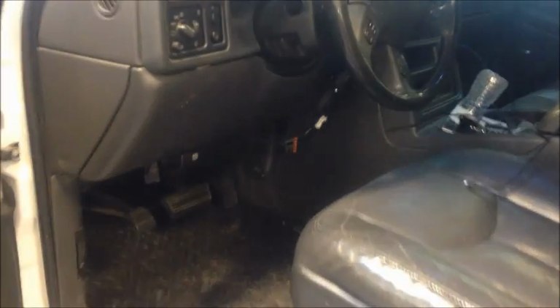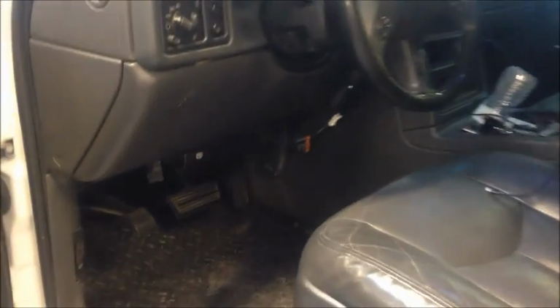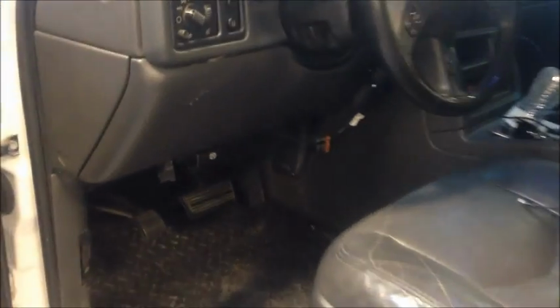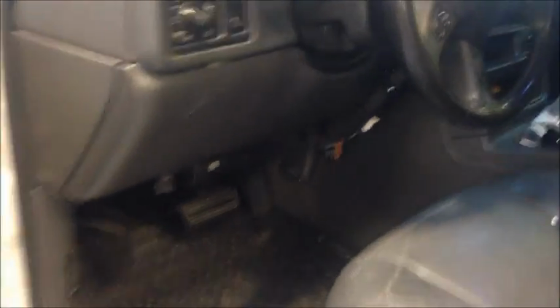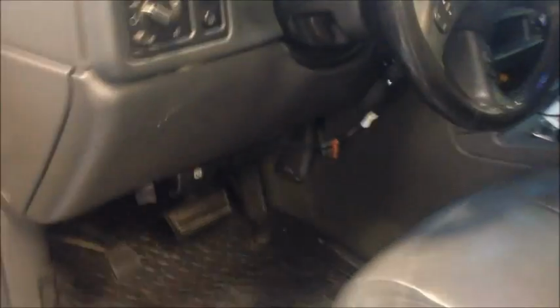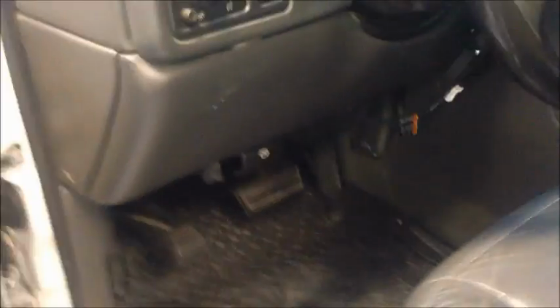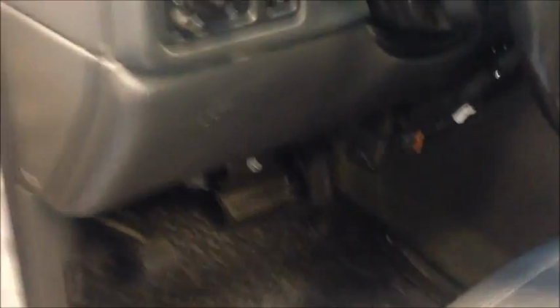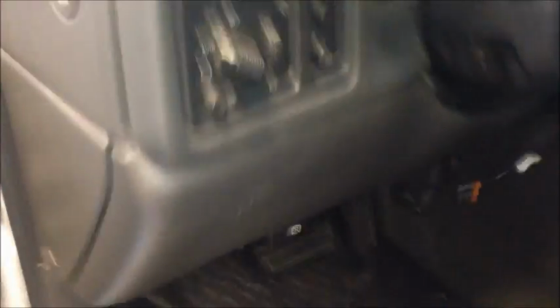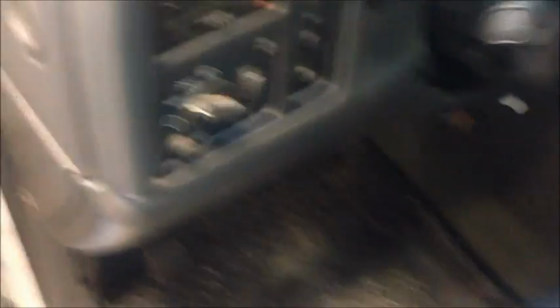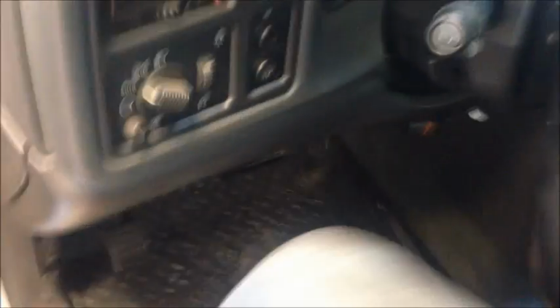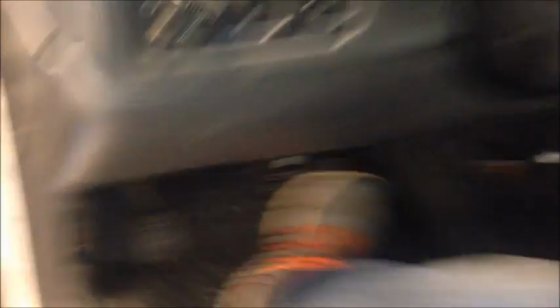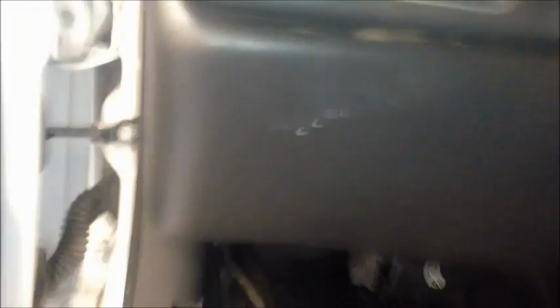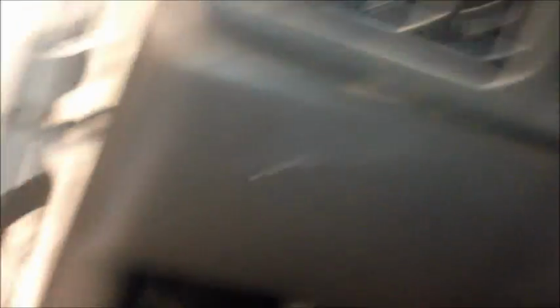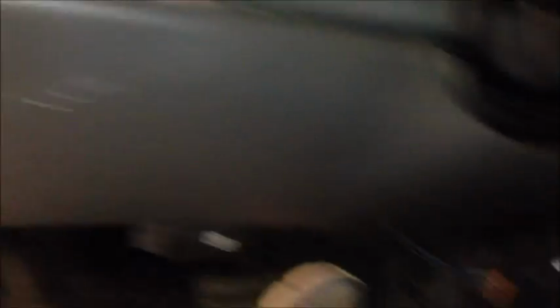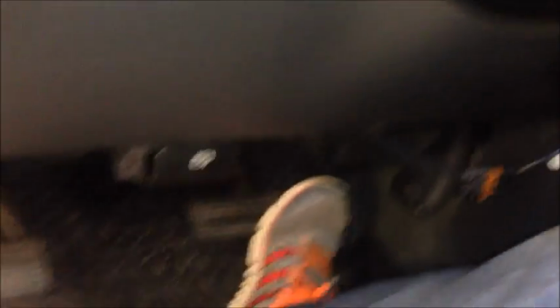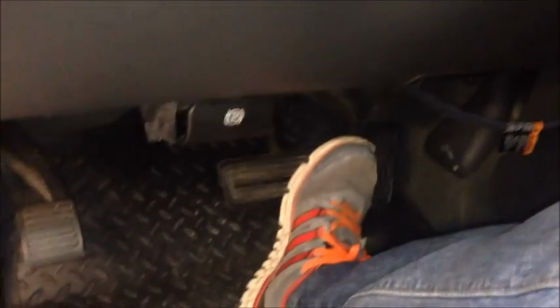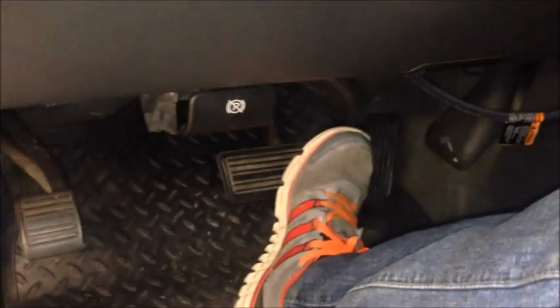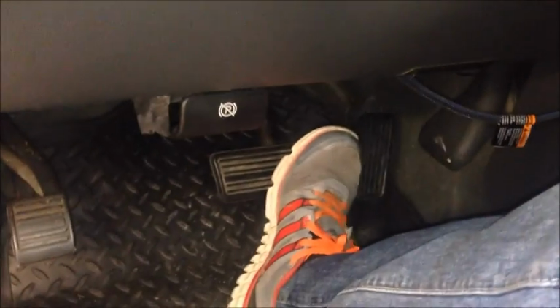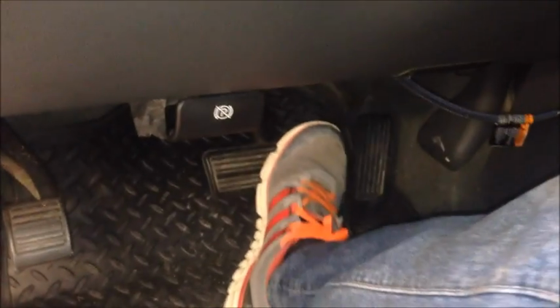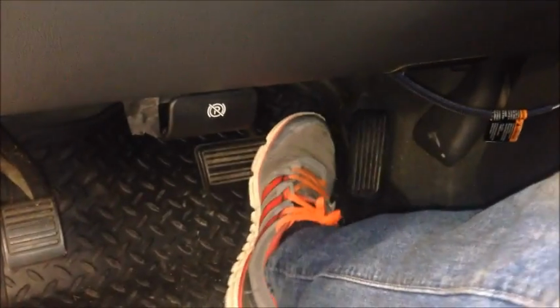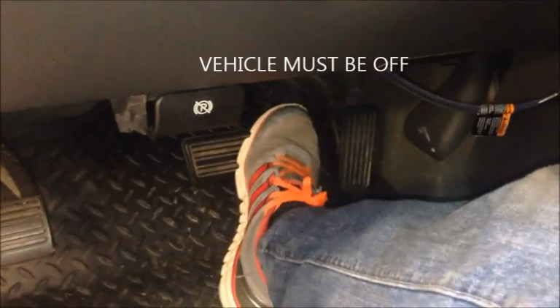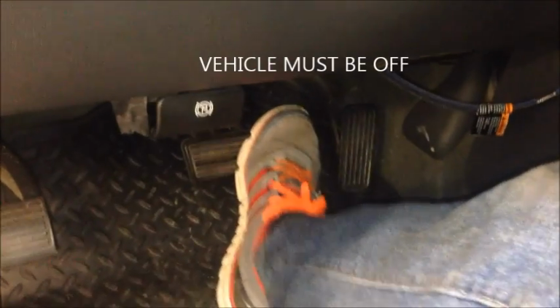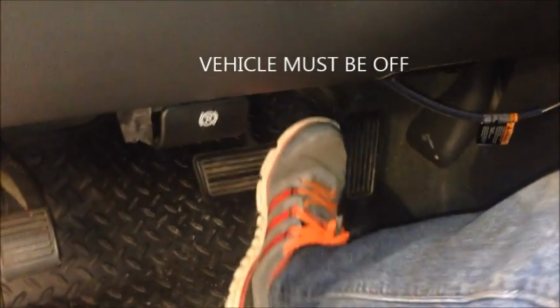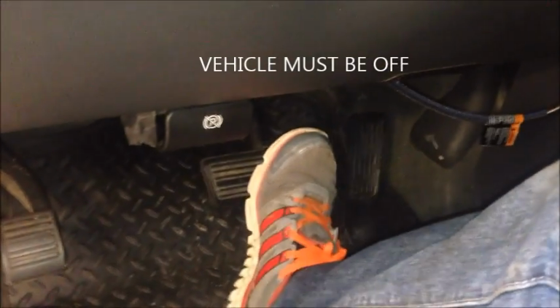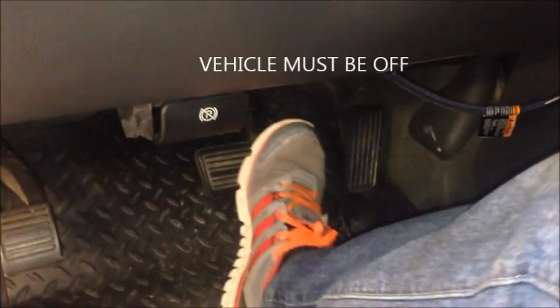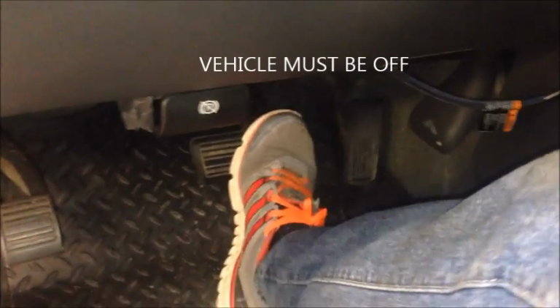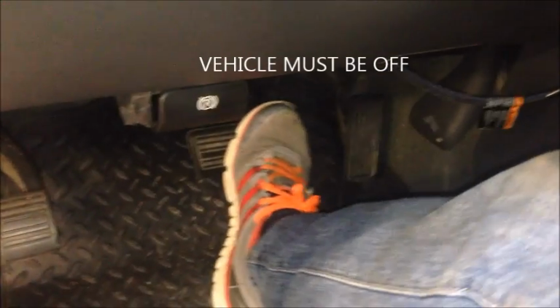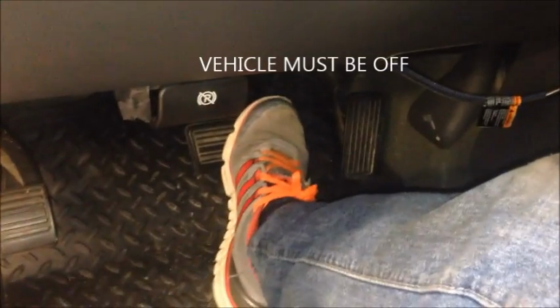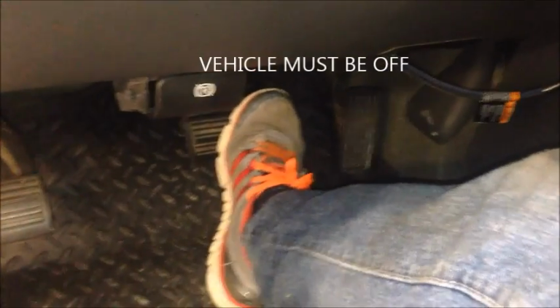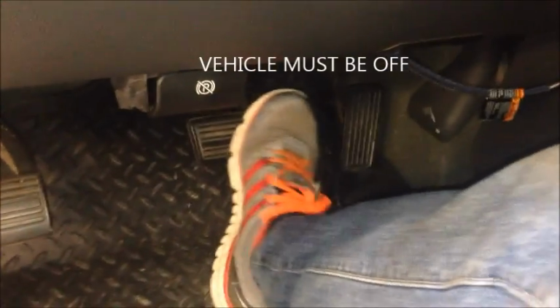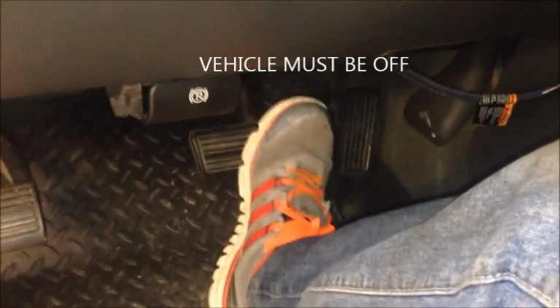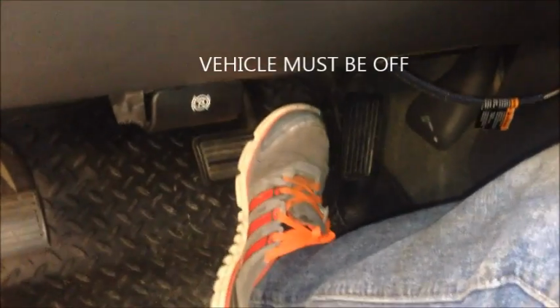To start off, you just want to get up in the truck and pump the brake pedal a few times to blow off some of that residual pressure.